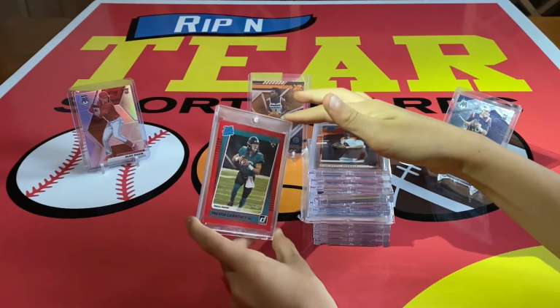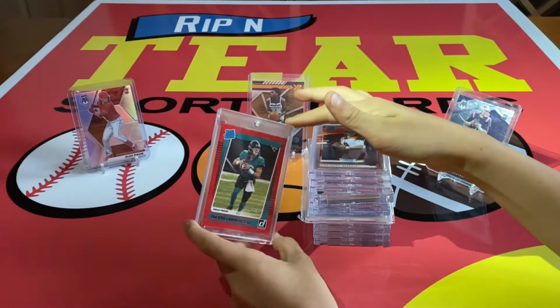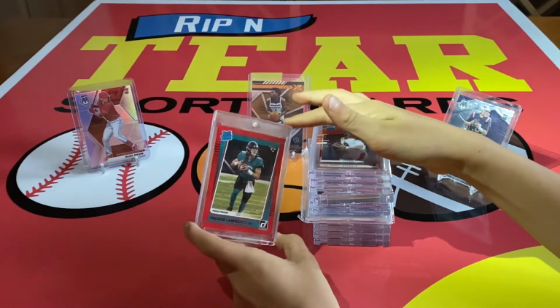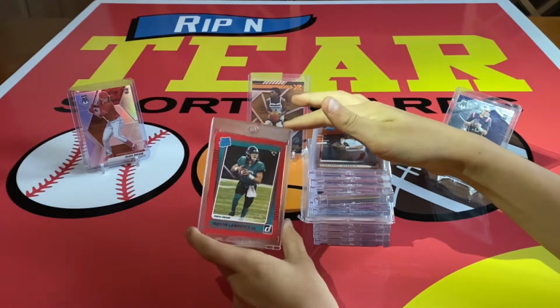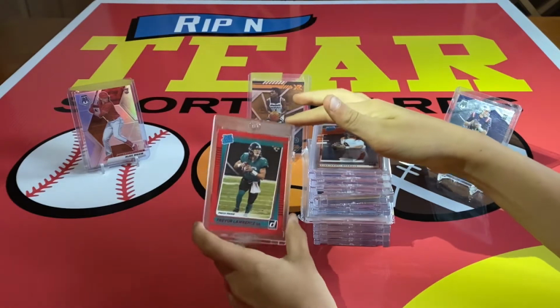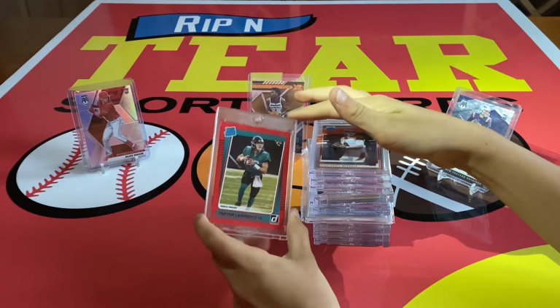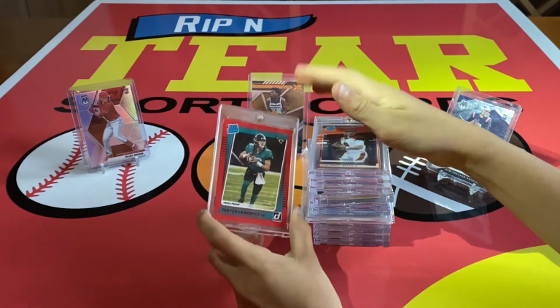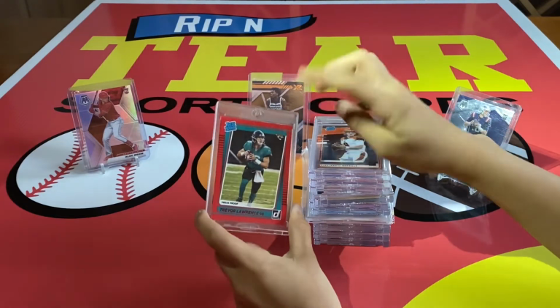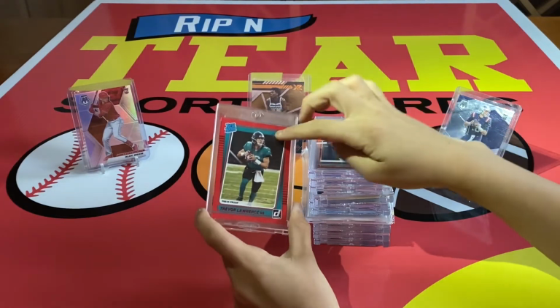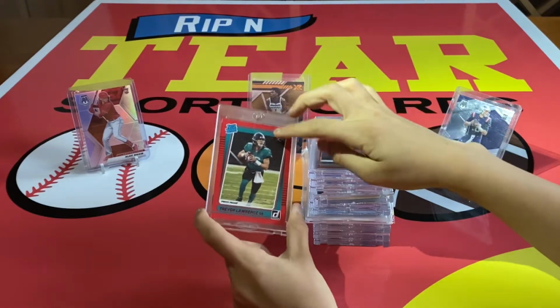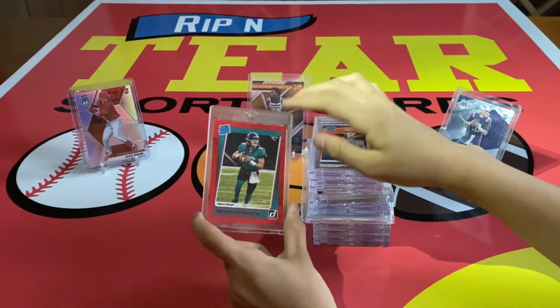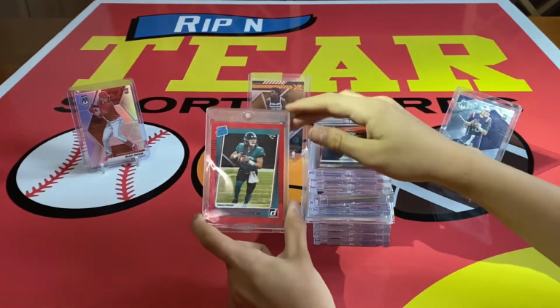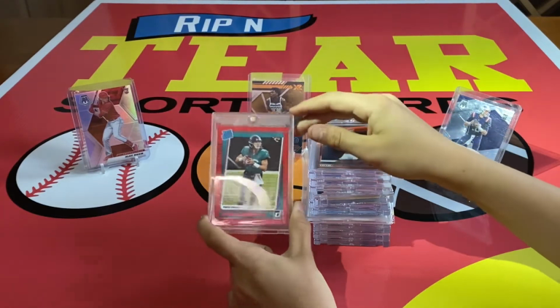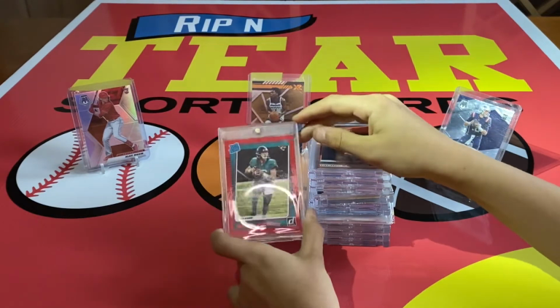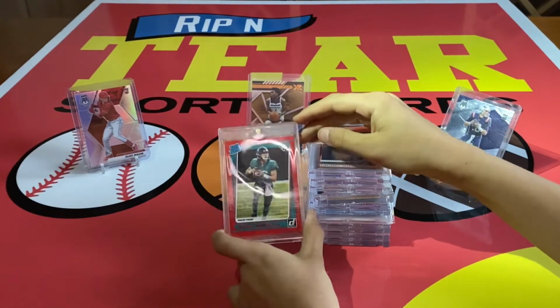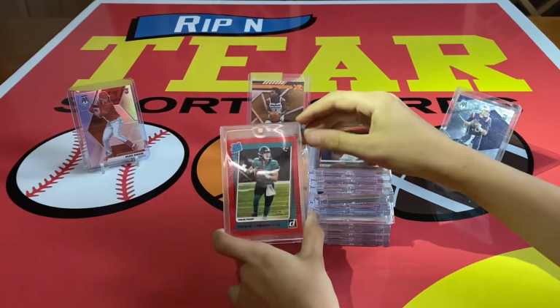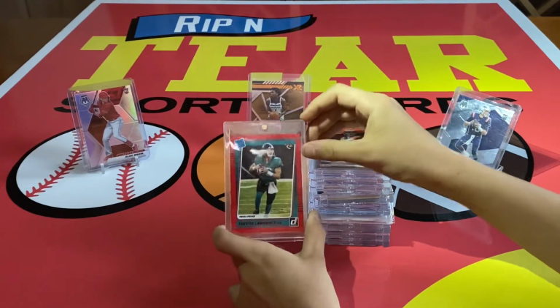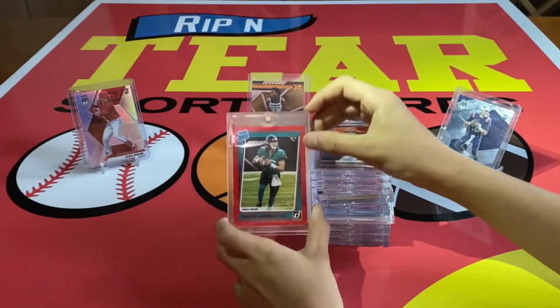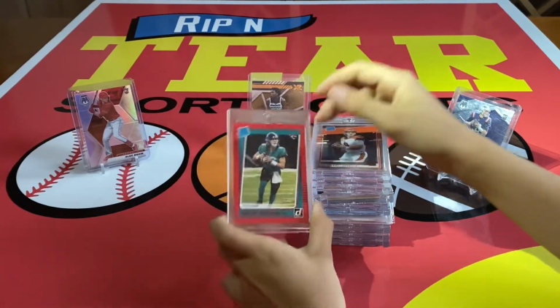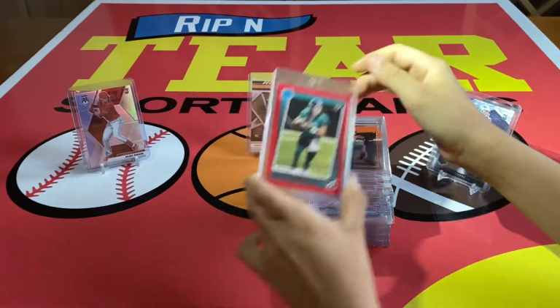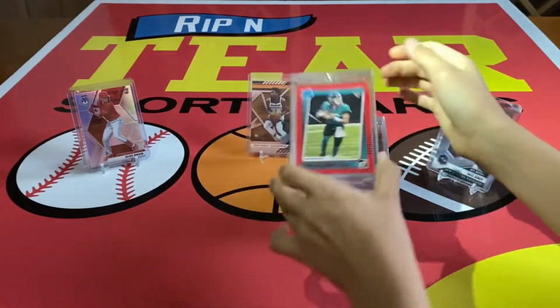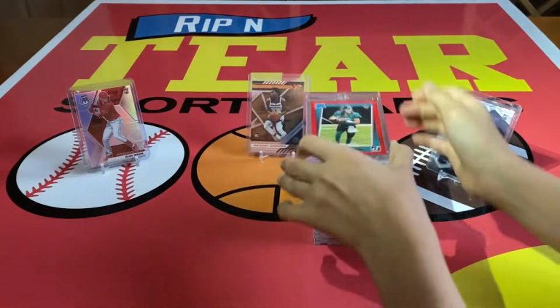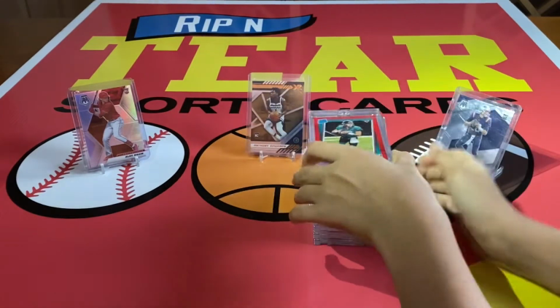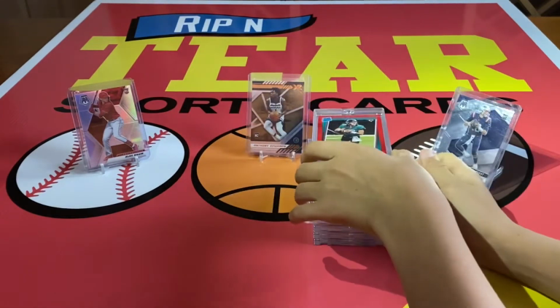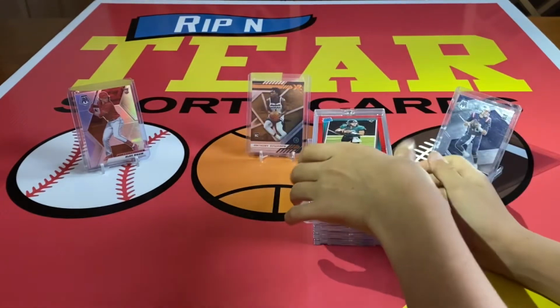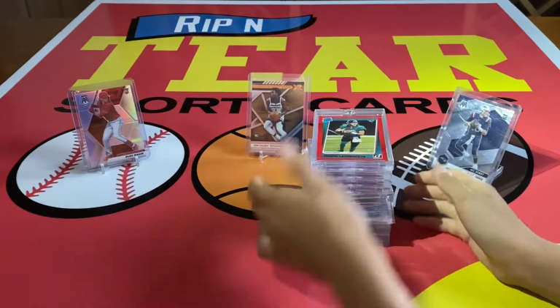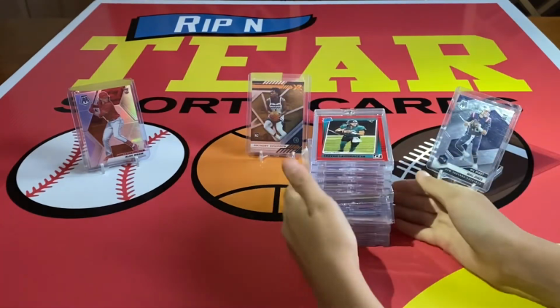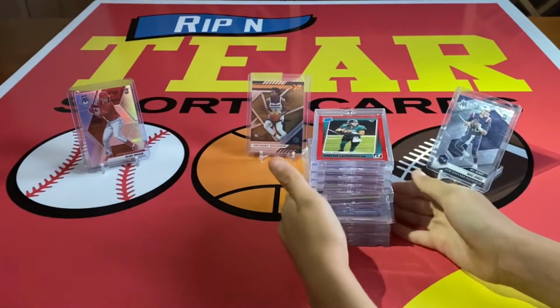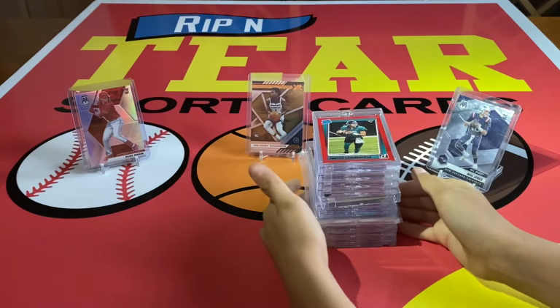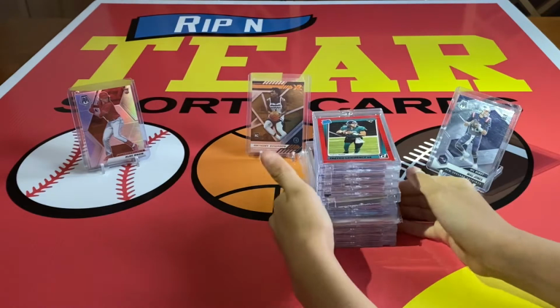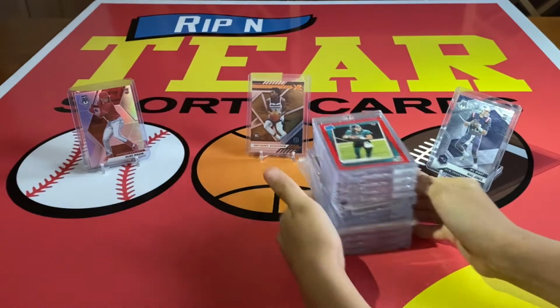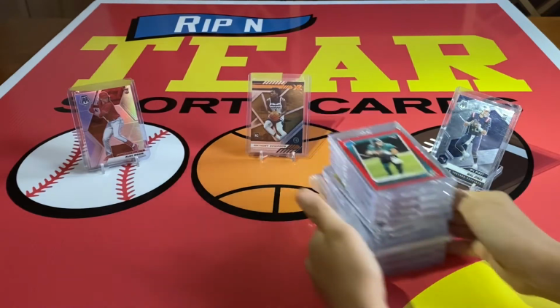Our last card of the Honorable Mentions is this red press-proof T-Law rookie. Made a trade with my friend on that one — we'll see him on the channel at some point.